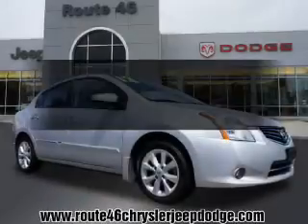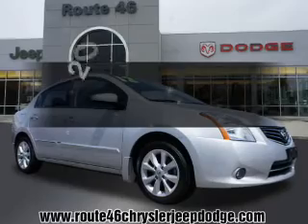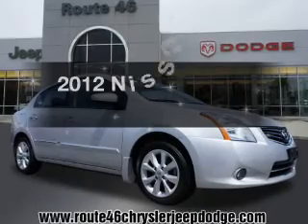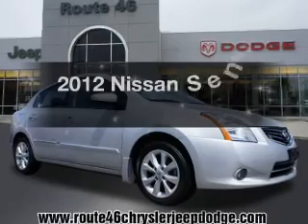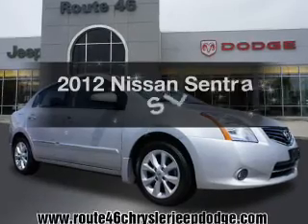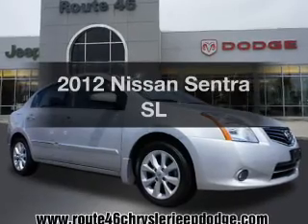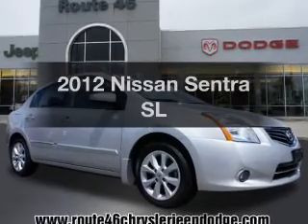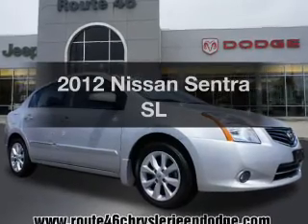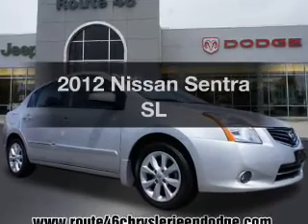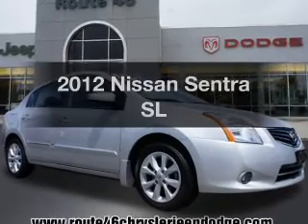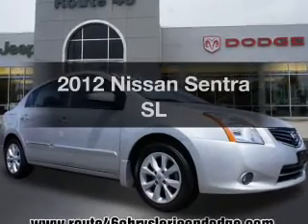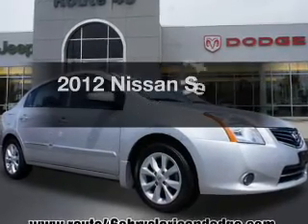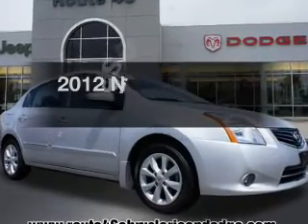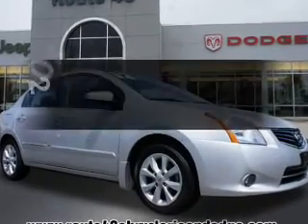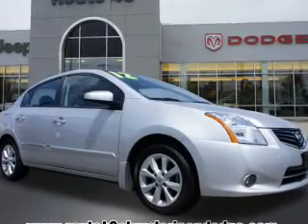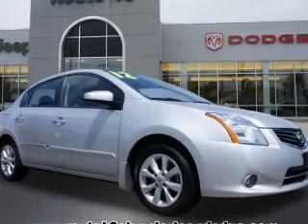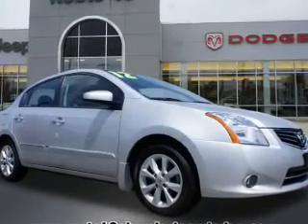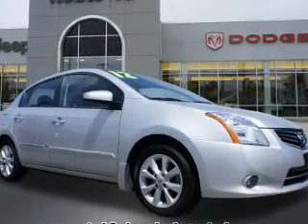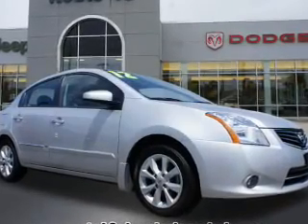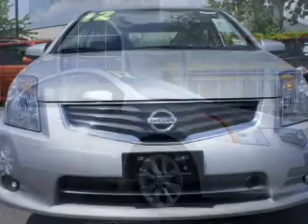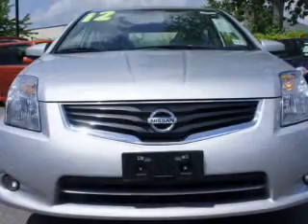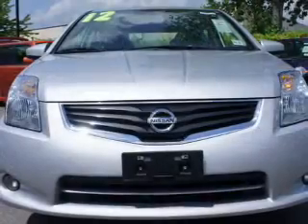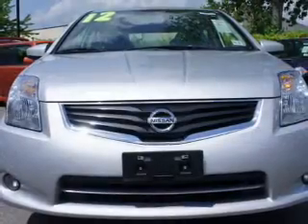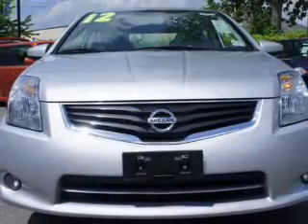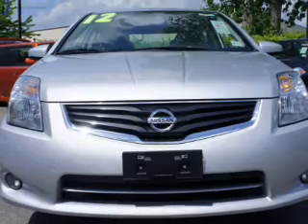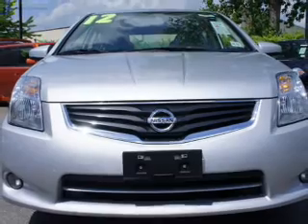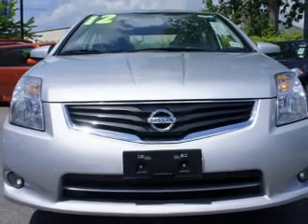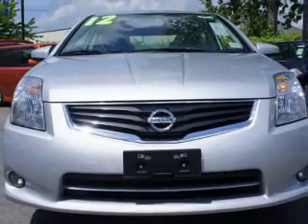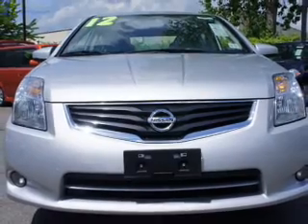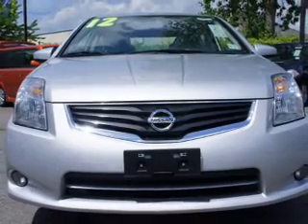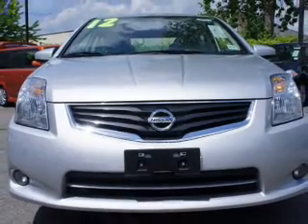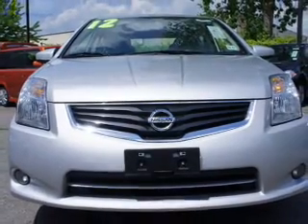Imagine yourself in this 2012 Nissan Sentra. If you're looking for an automobile with great attributes, look no further.